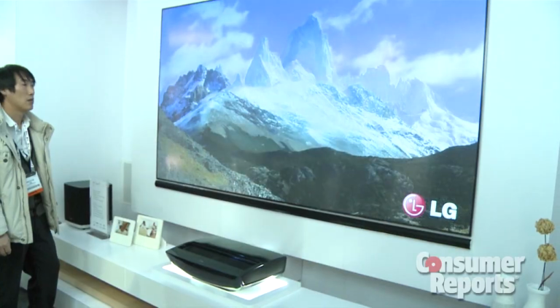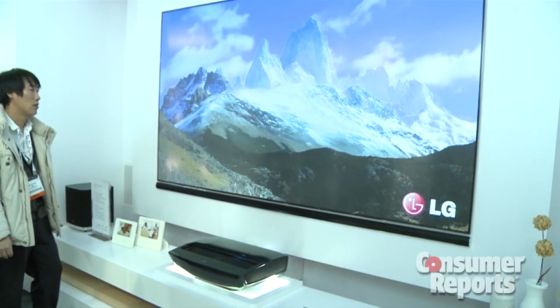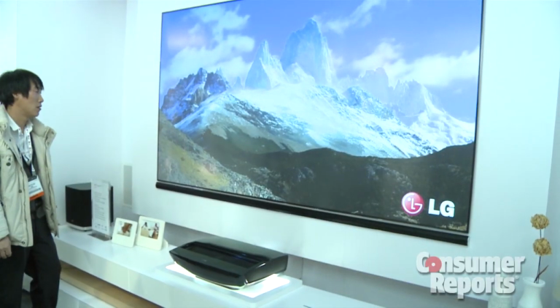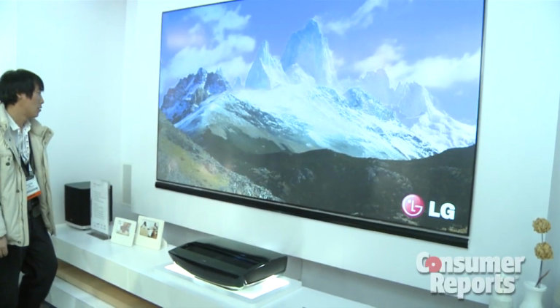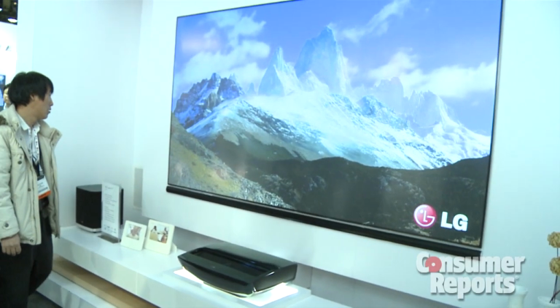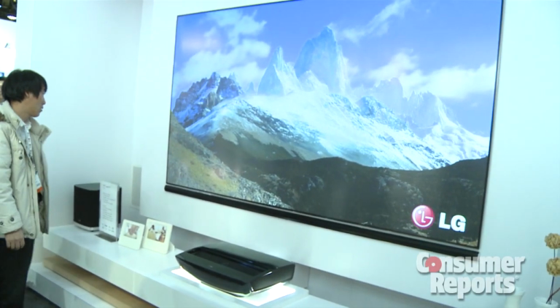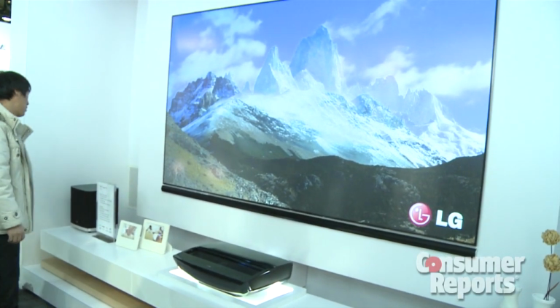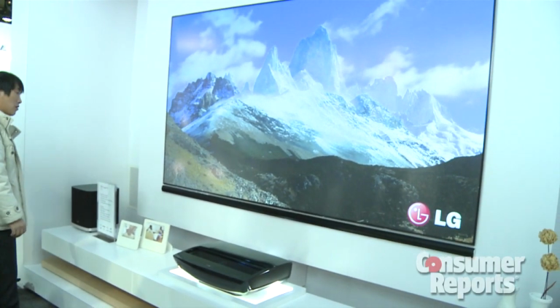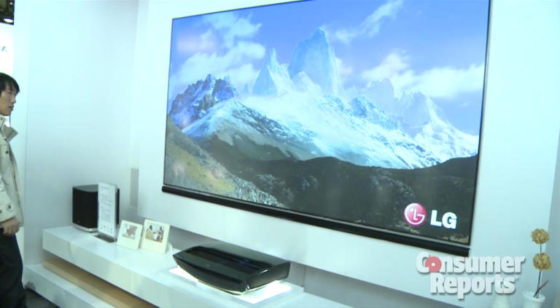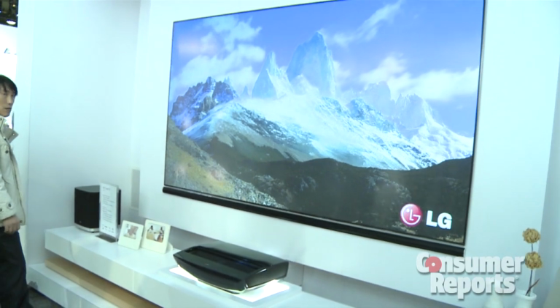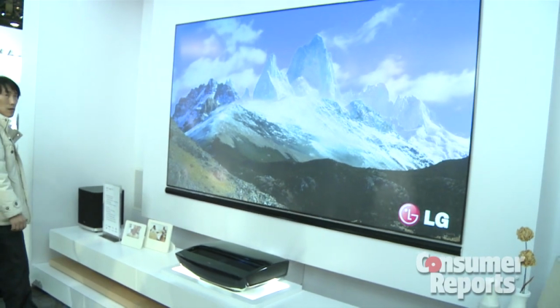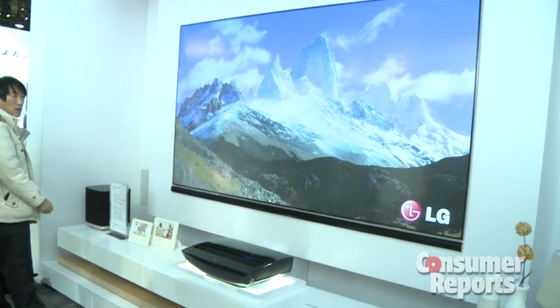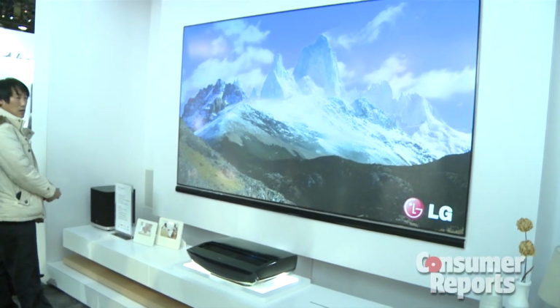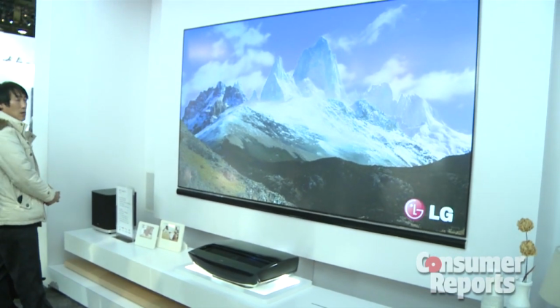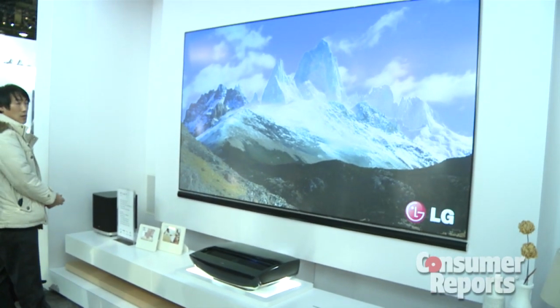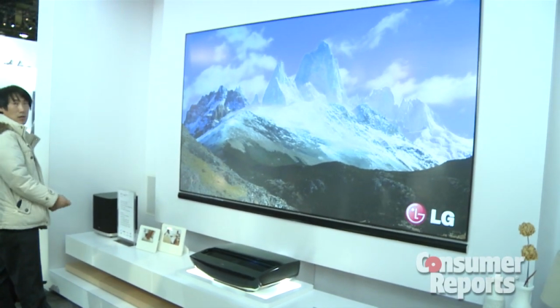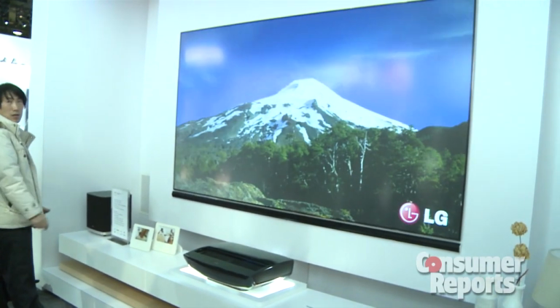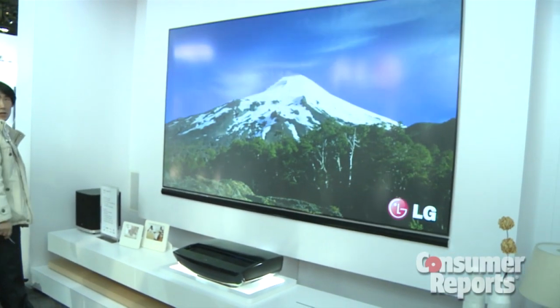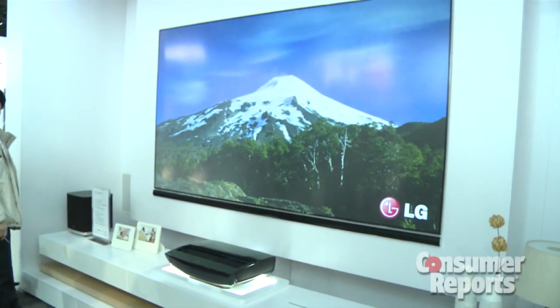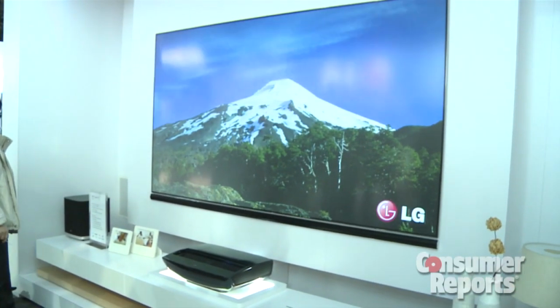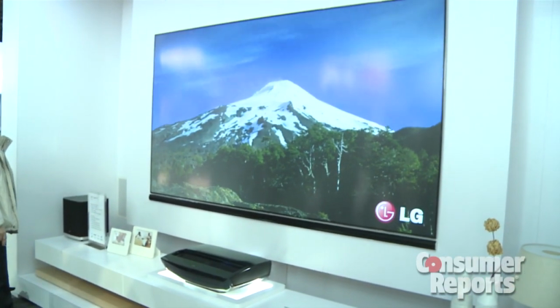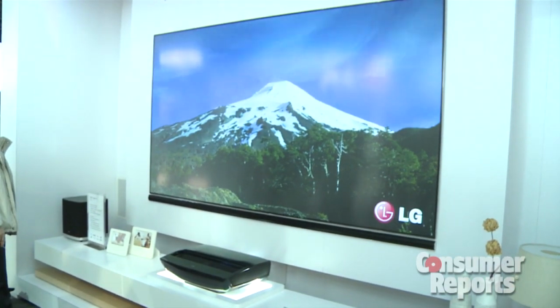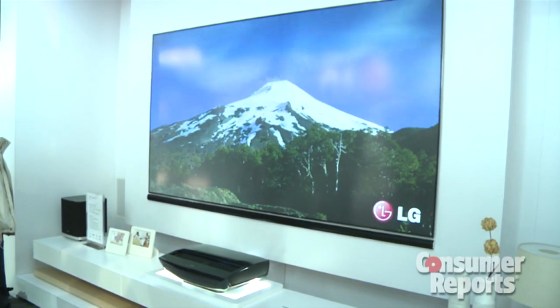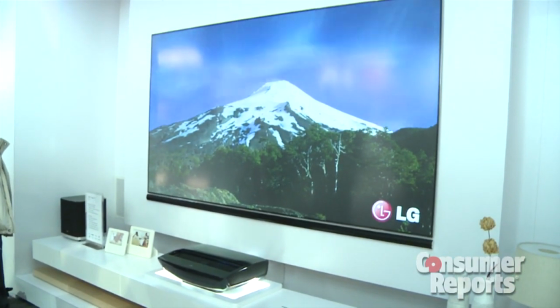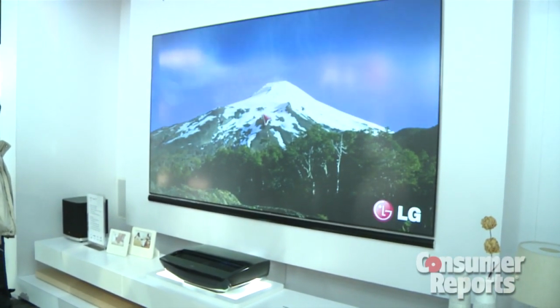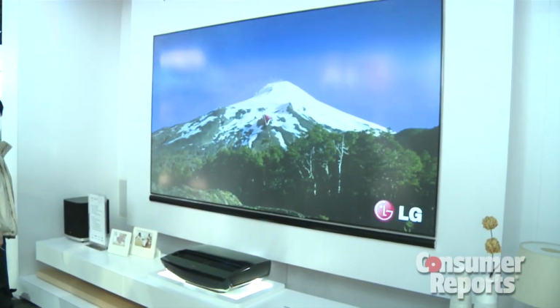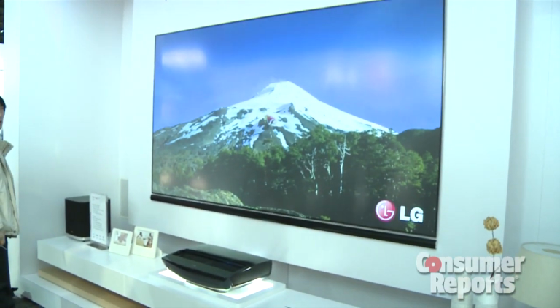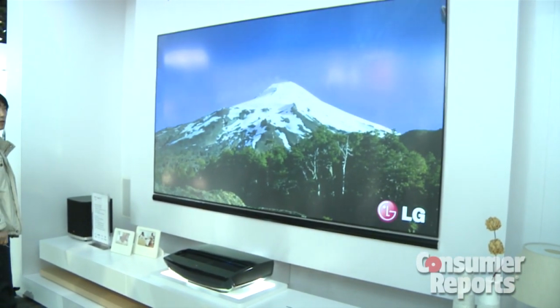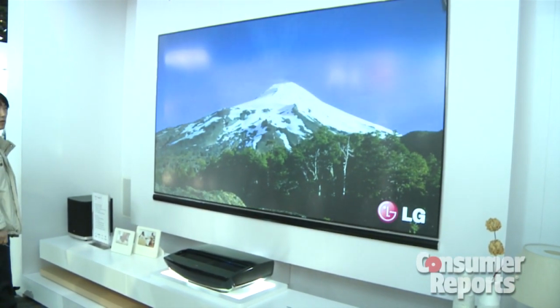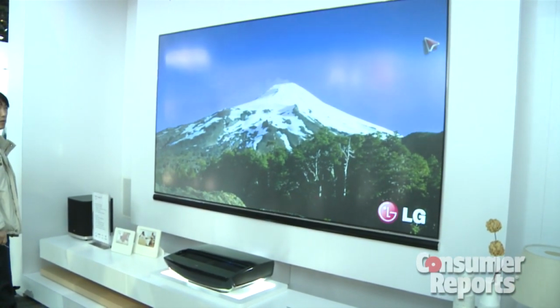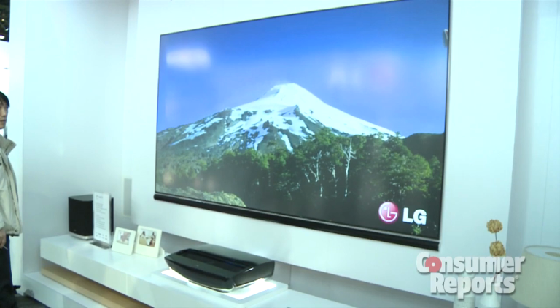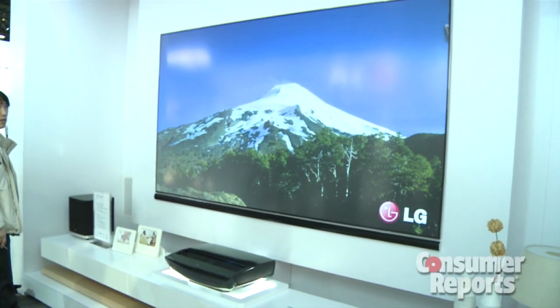The other thing you notice is it's very bright lights in here. A lot of projectors need very dark environments, but this one's doing a great job in a very bright-lit room.